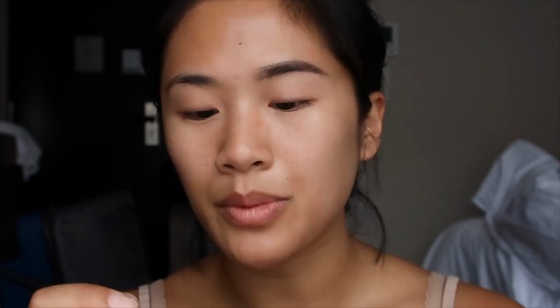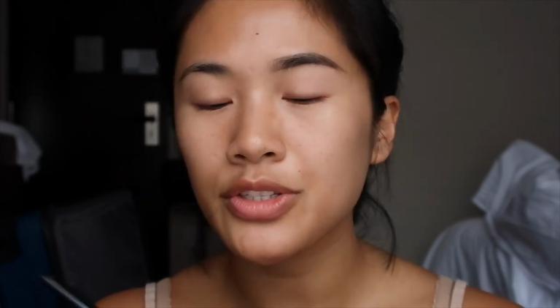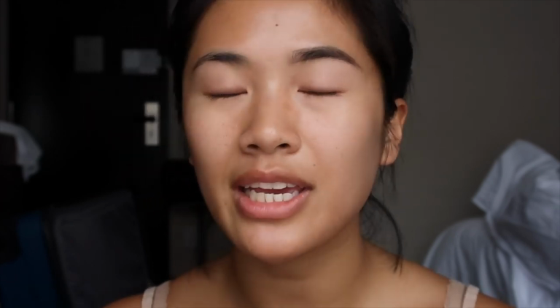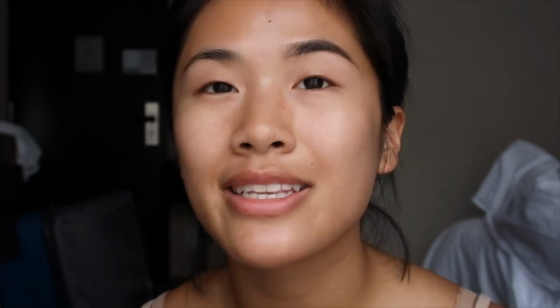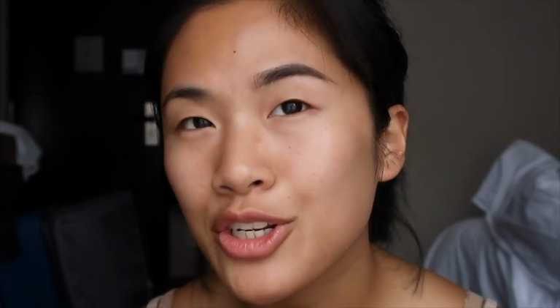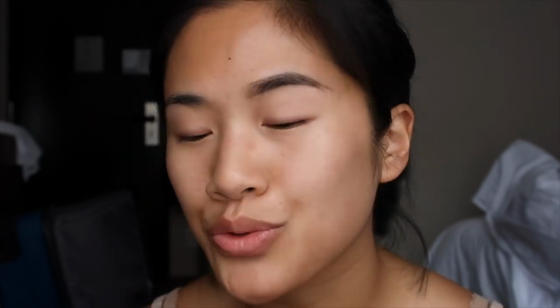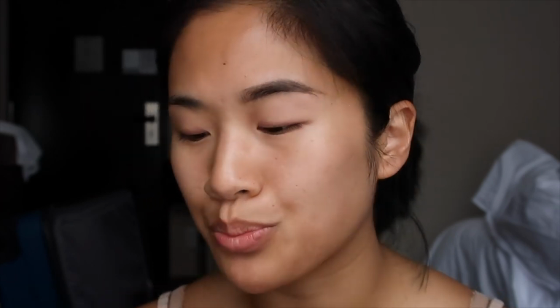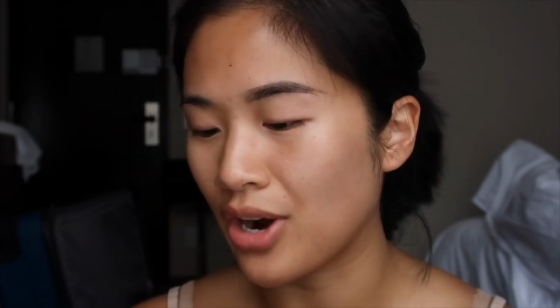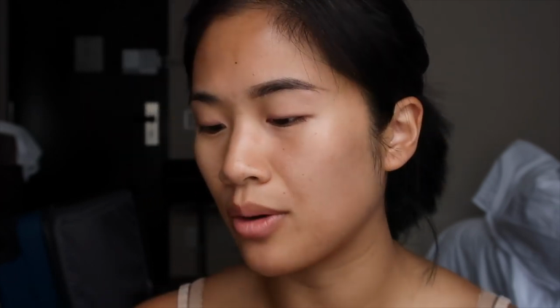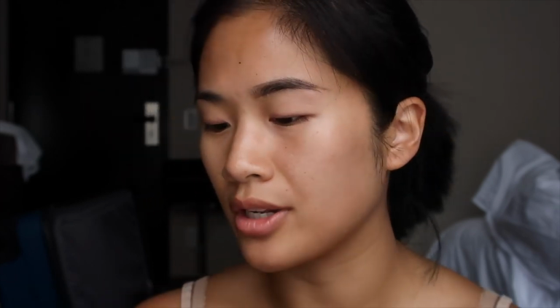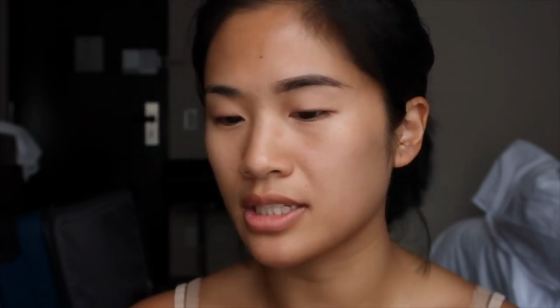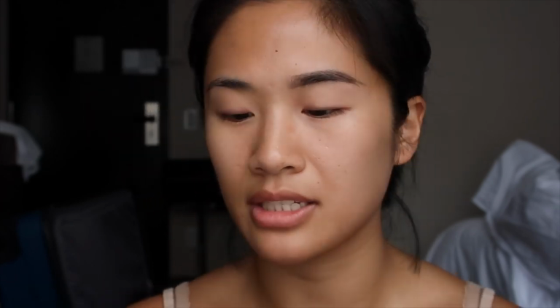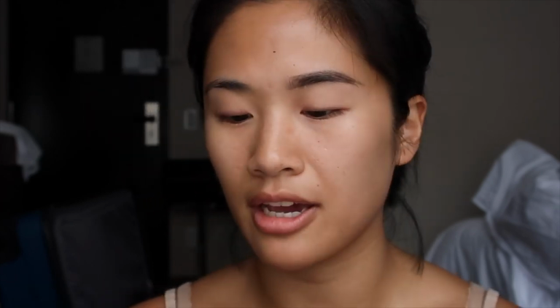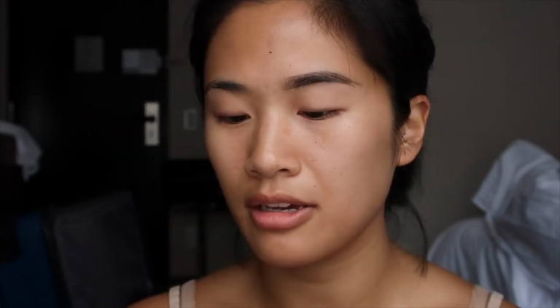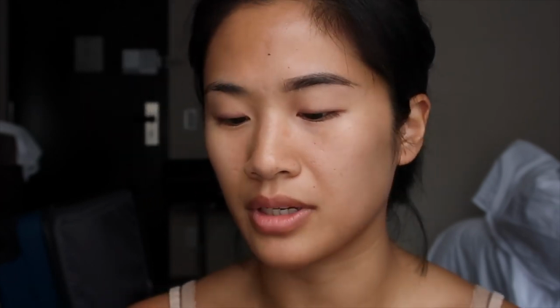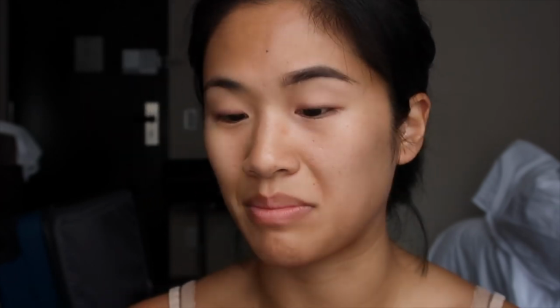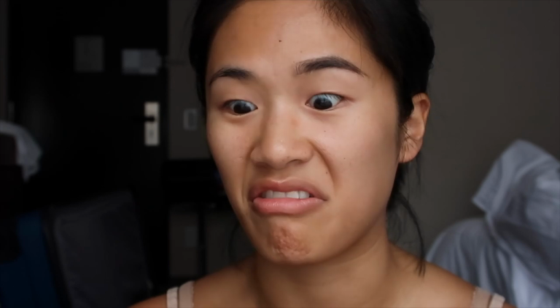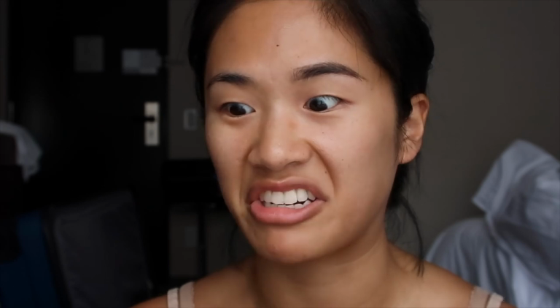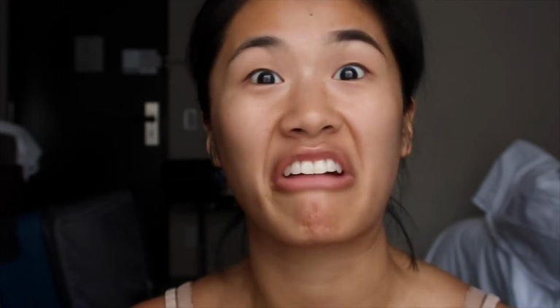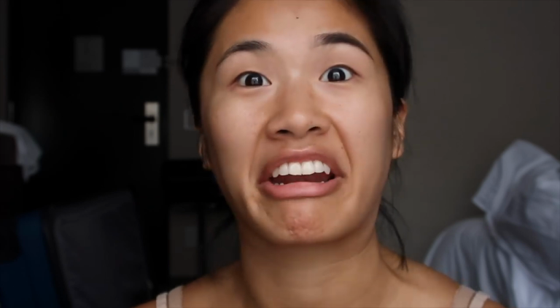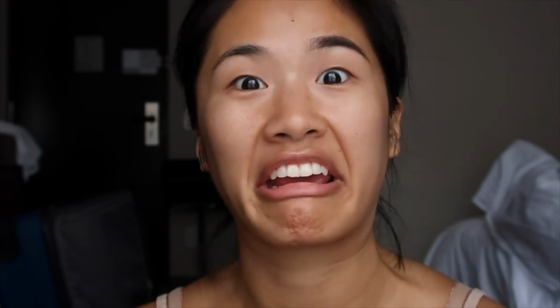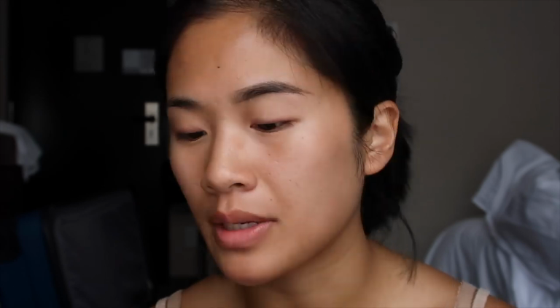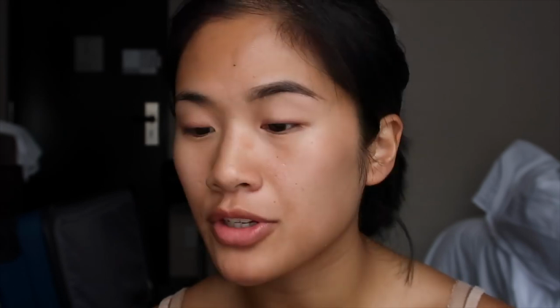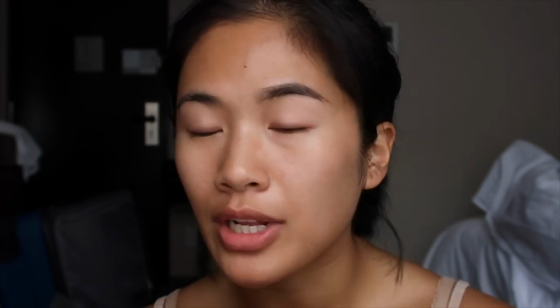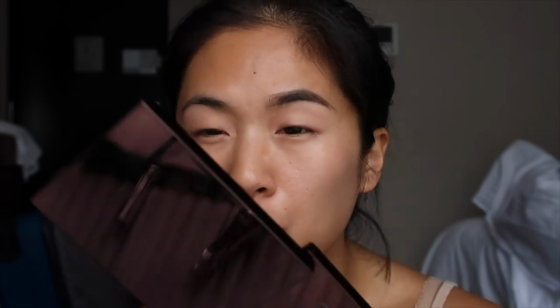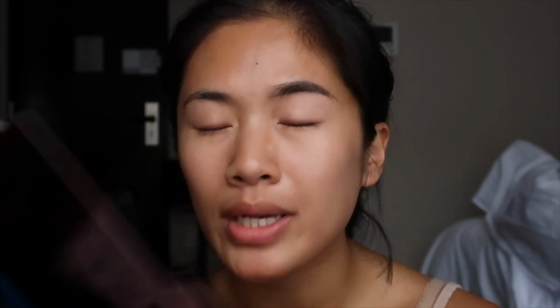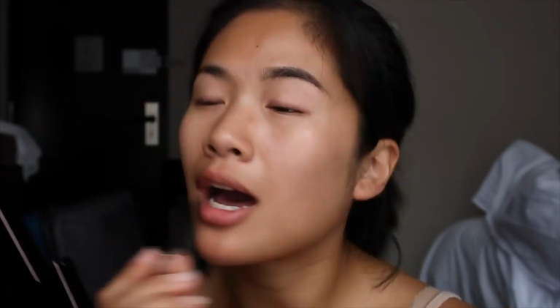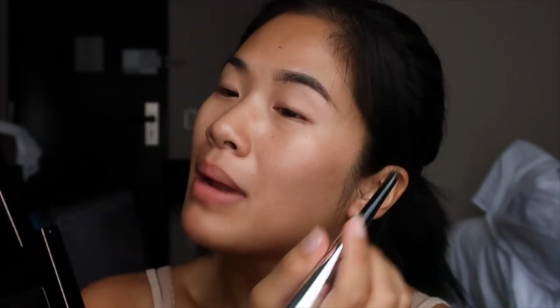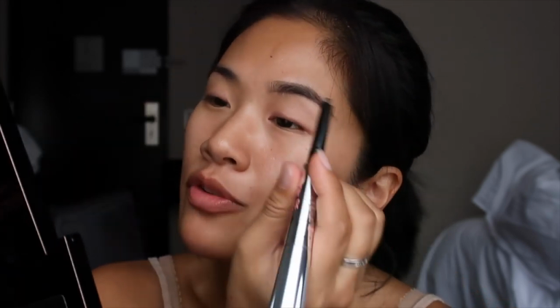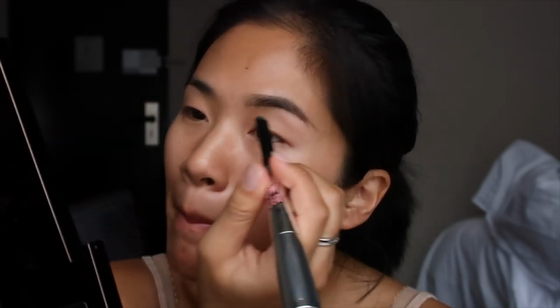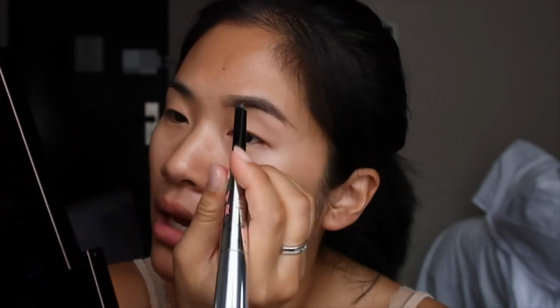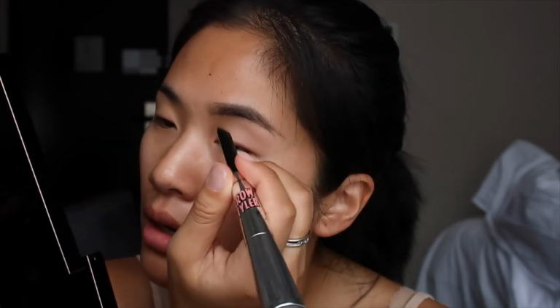I'm going for a natural brow look today since I'm in a rush, so I'll do a quick time-lapse of the rest of my makeup.